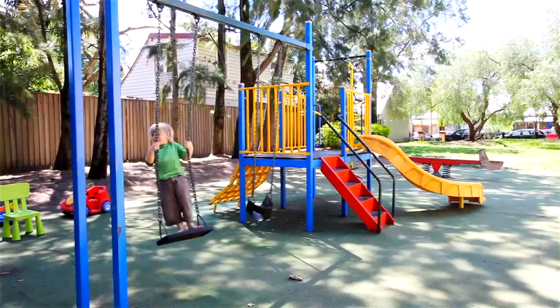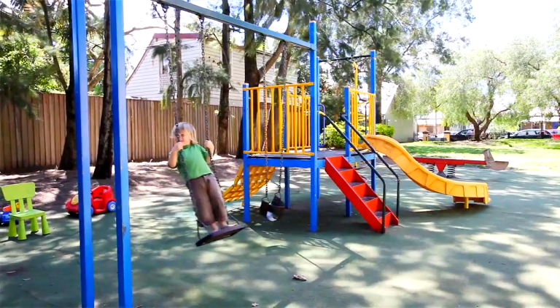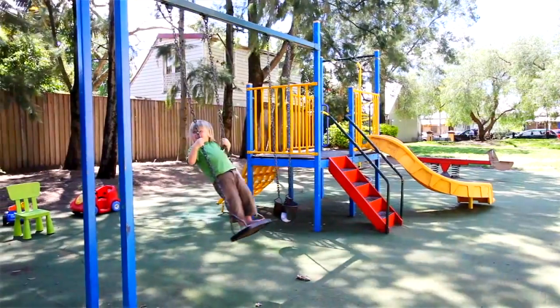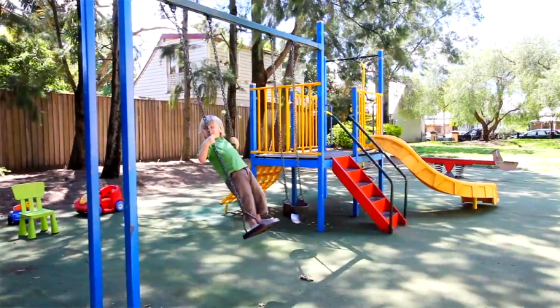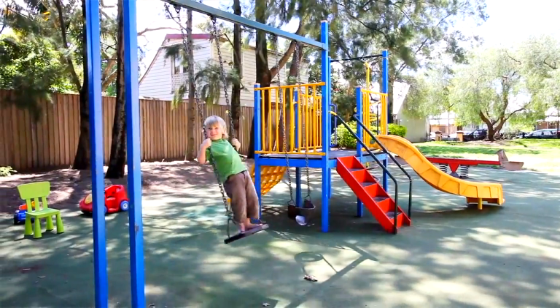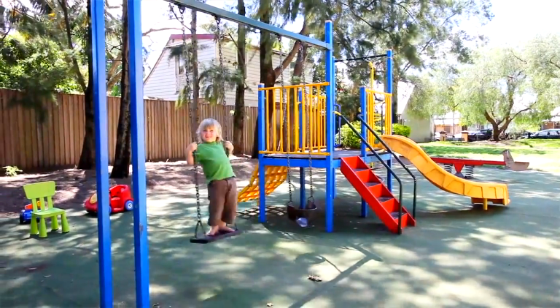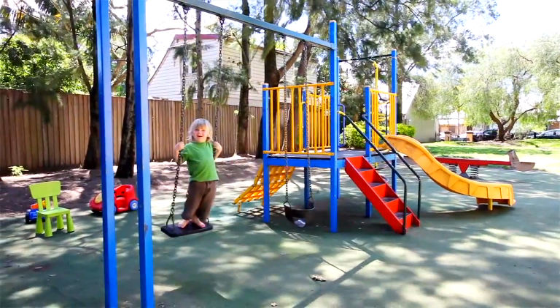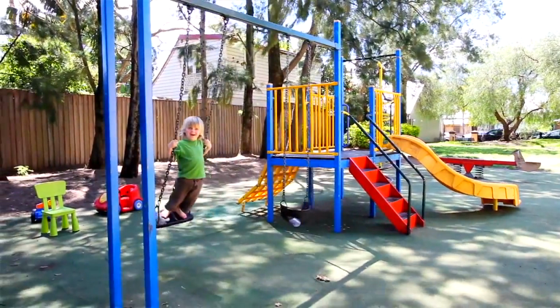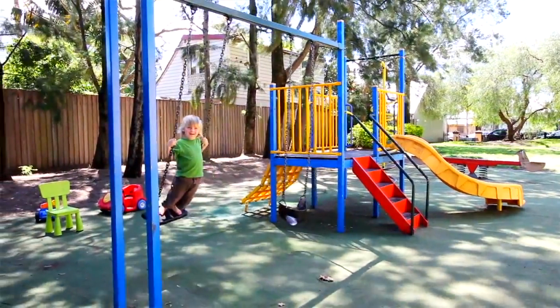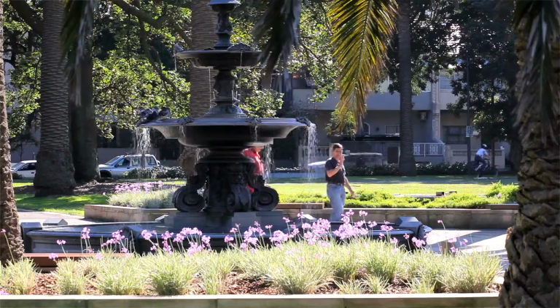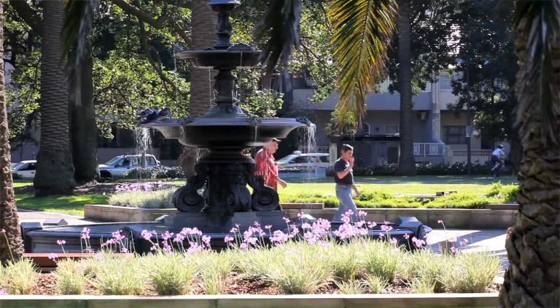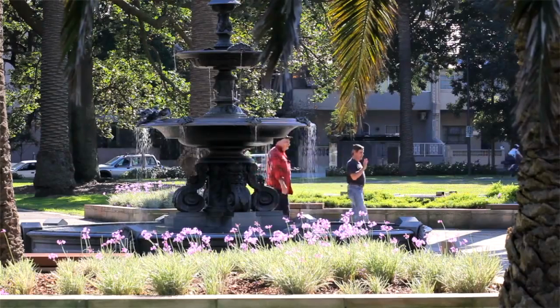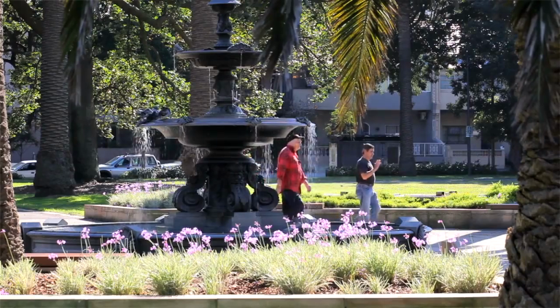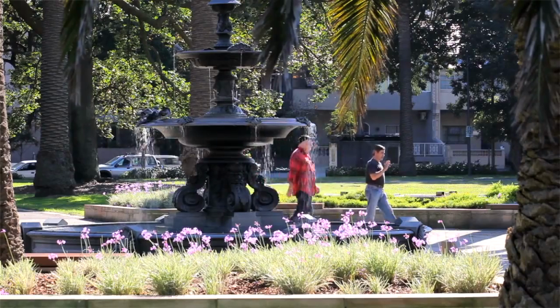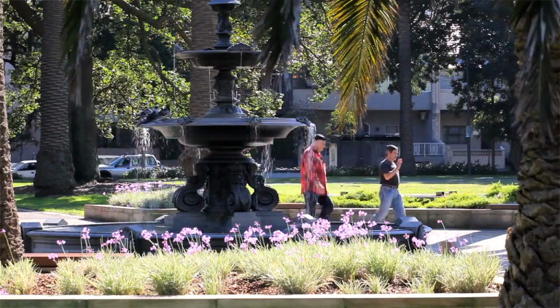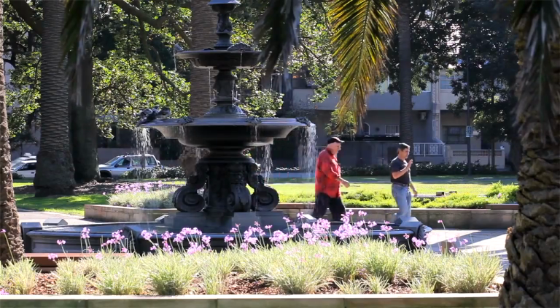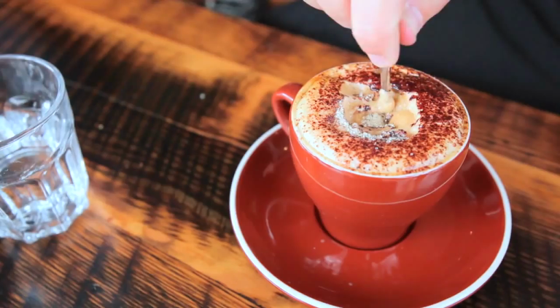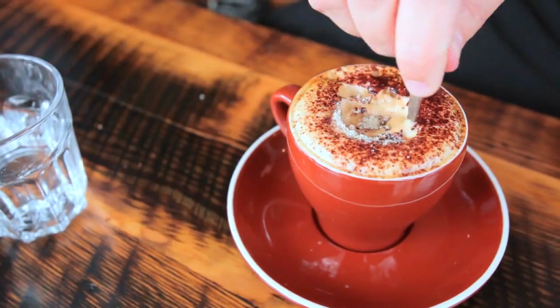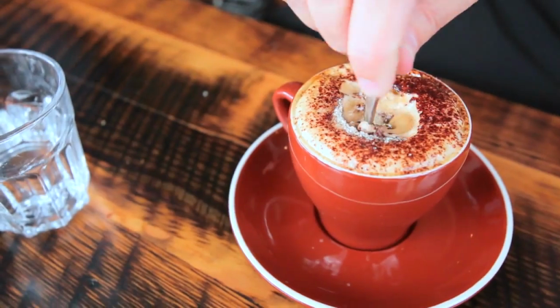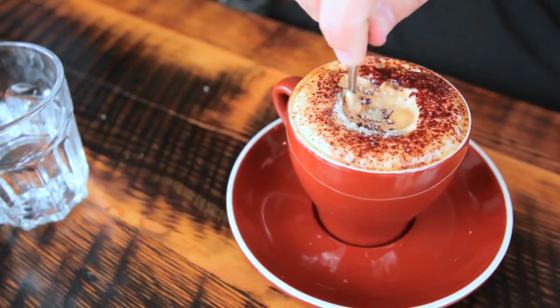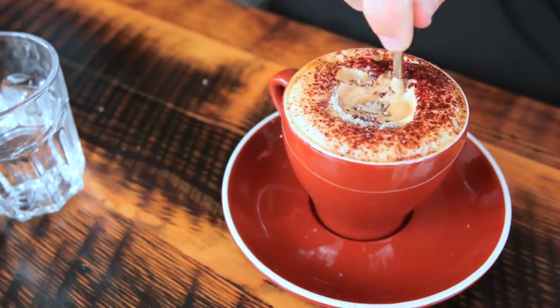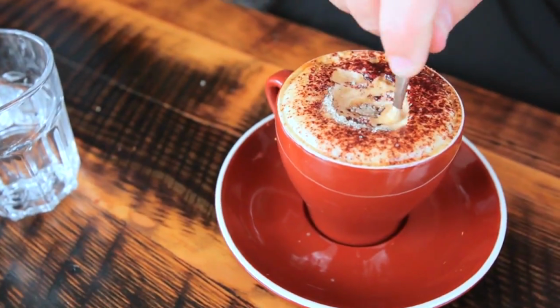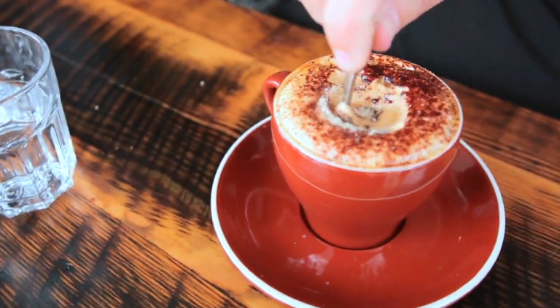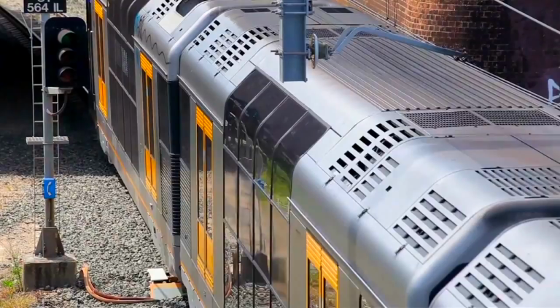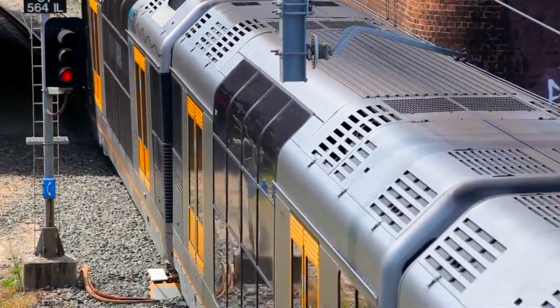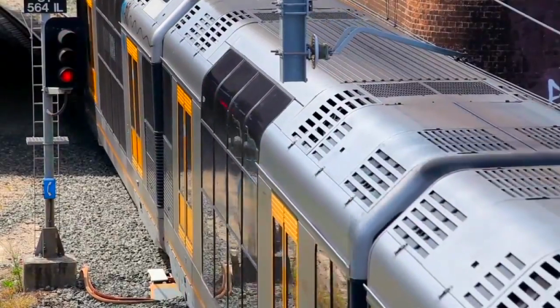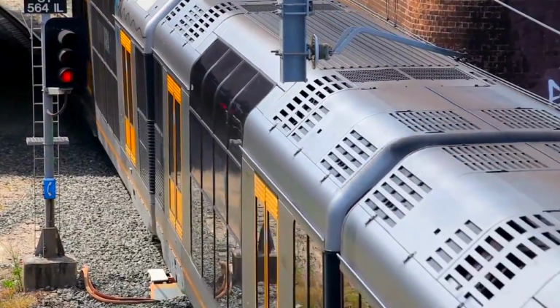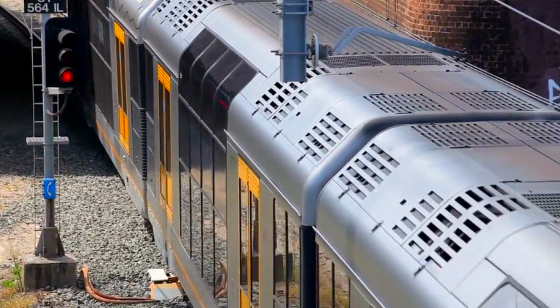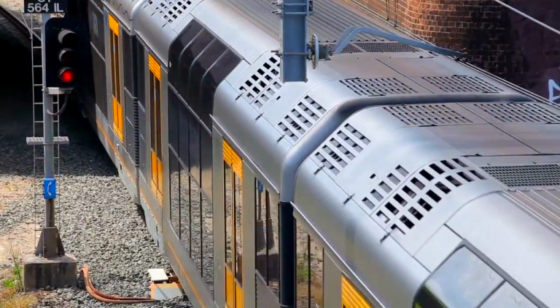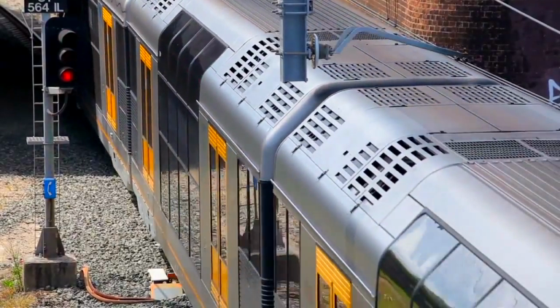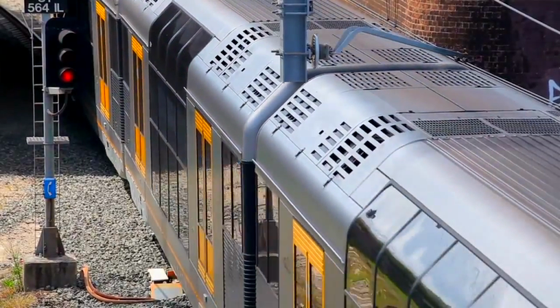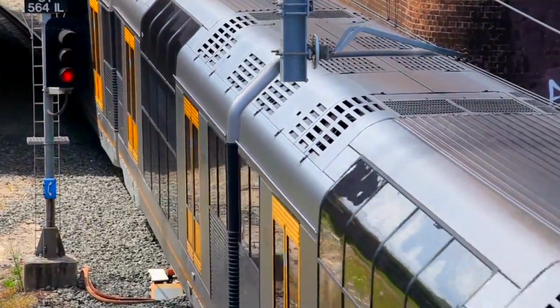And if you know the area, you'll know that Redfern Park, all the cafes, all the lifestyle, even Central Station is just a few minutes away.